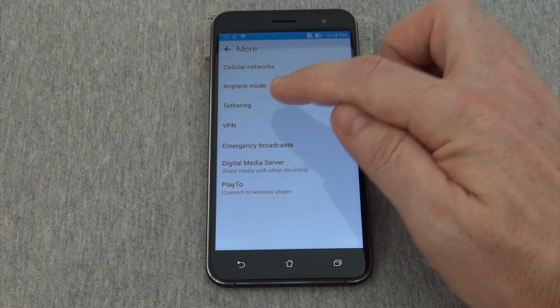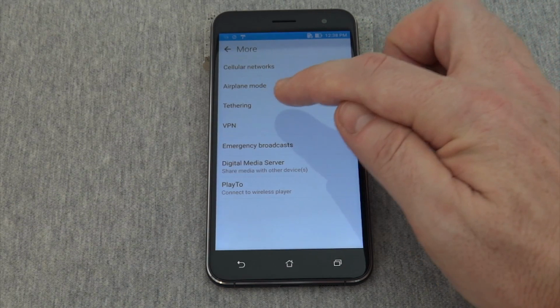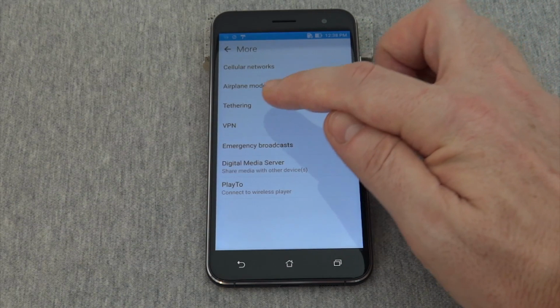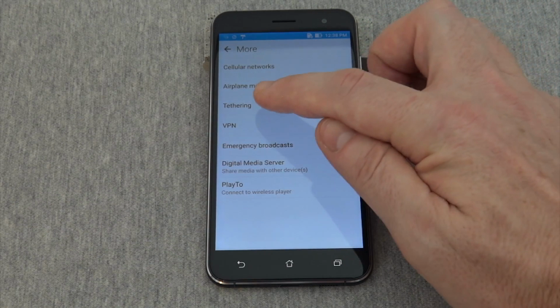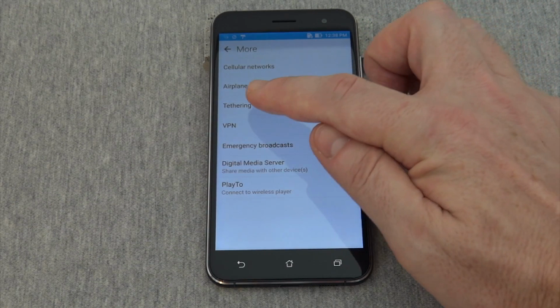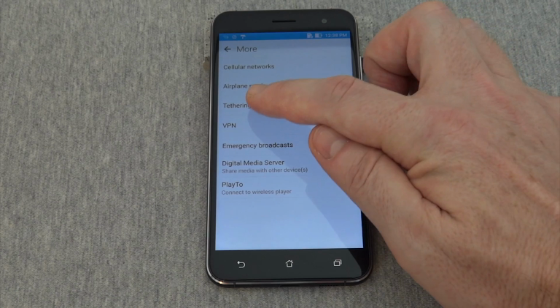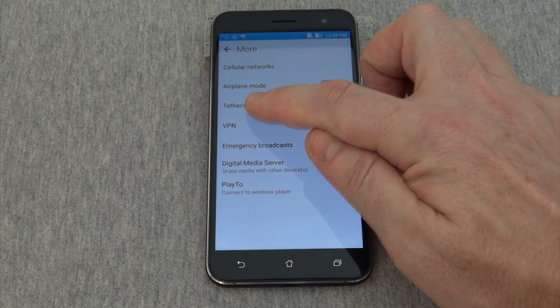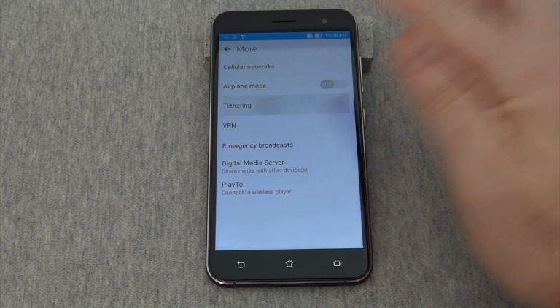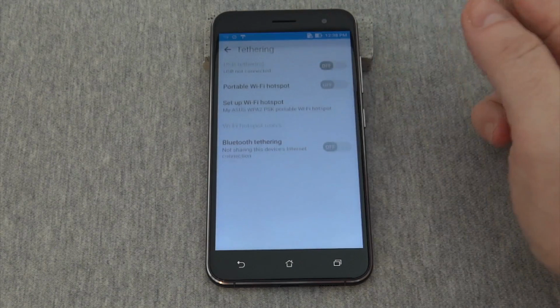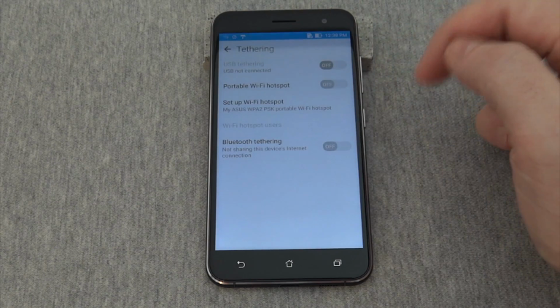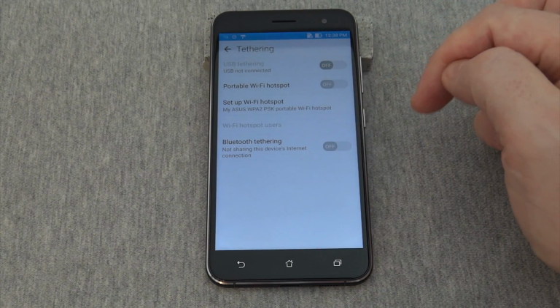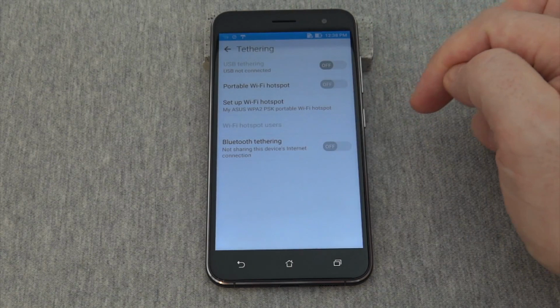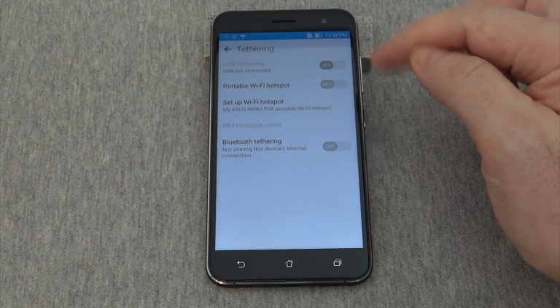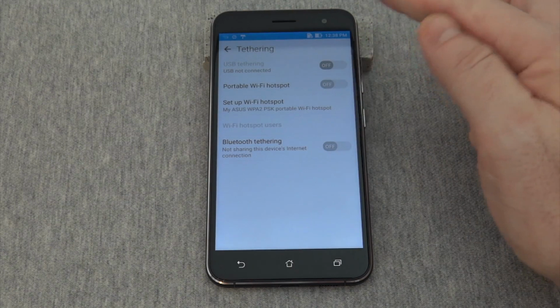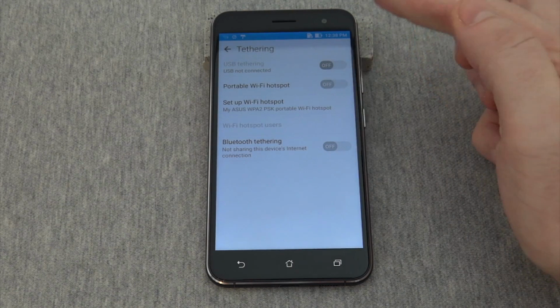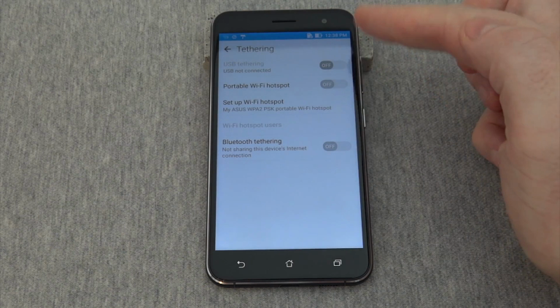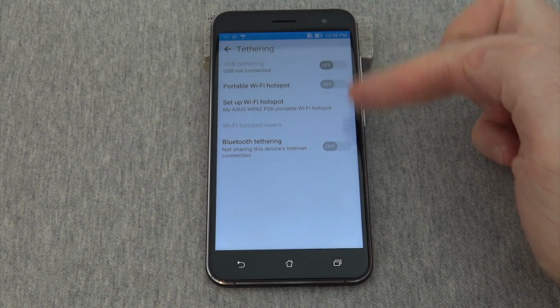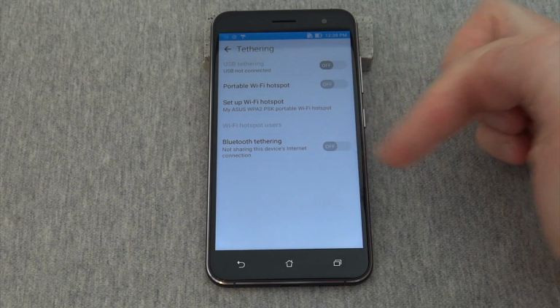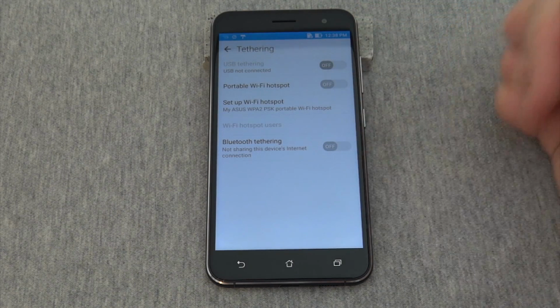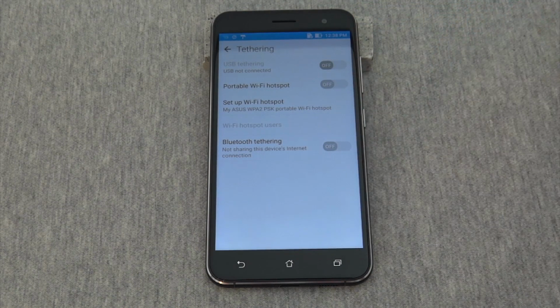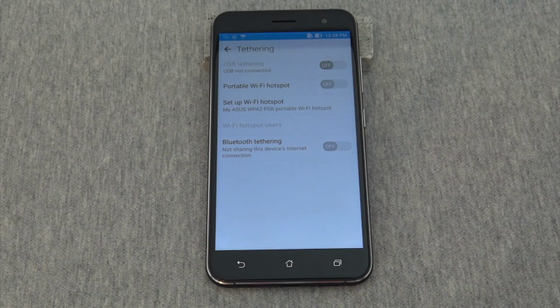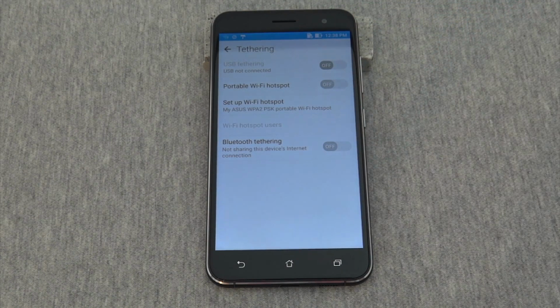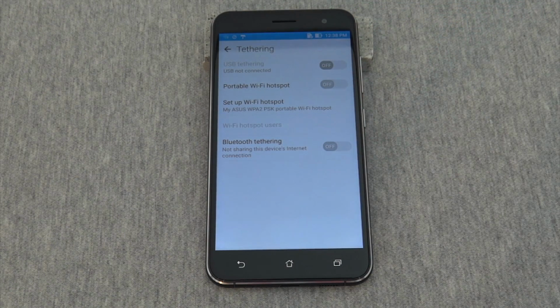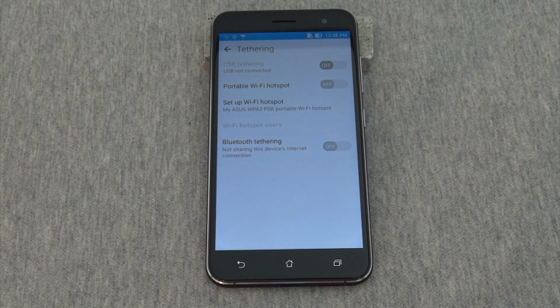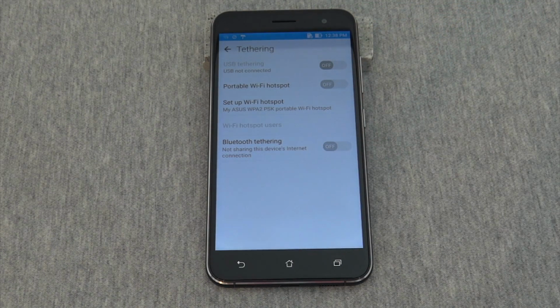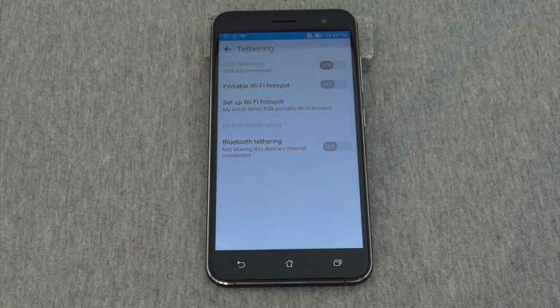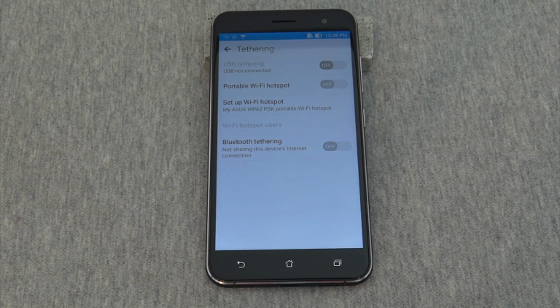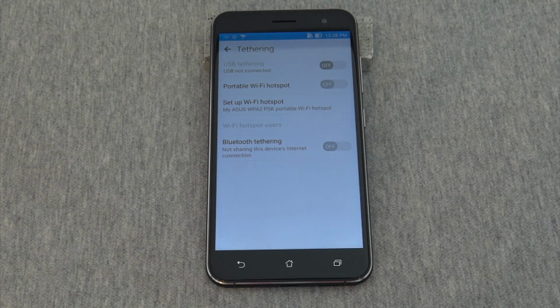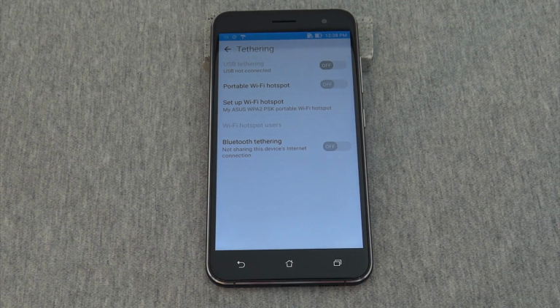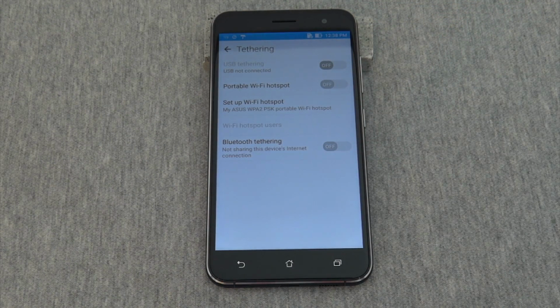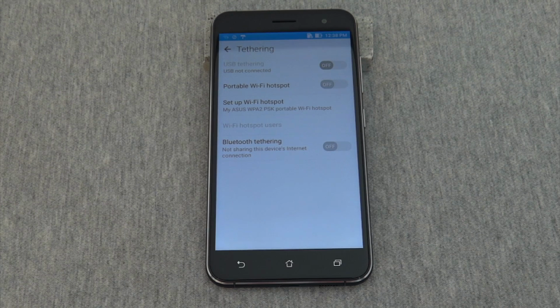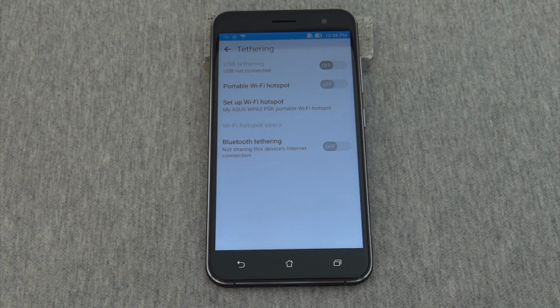Then Tethering. And here's the page where you could set up a Wi-Fi hotspot.